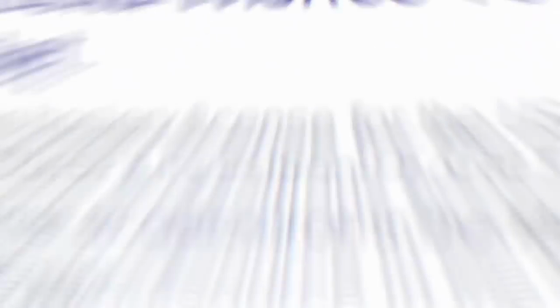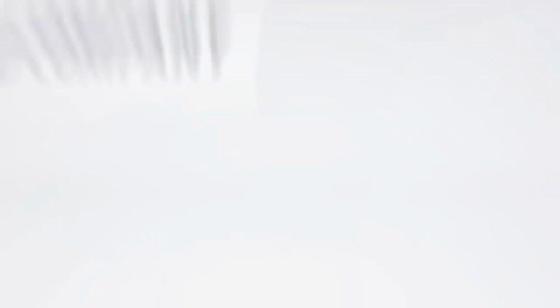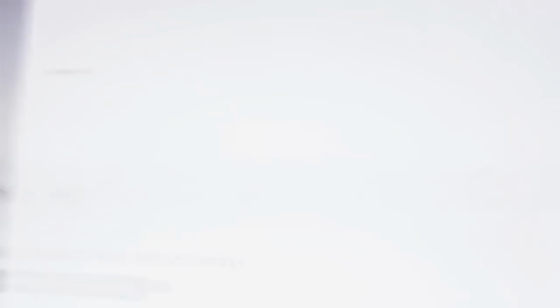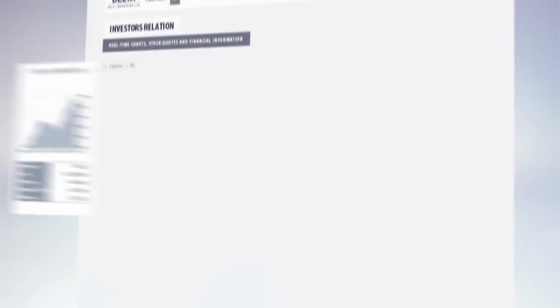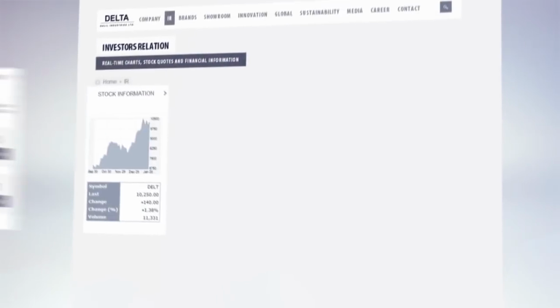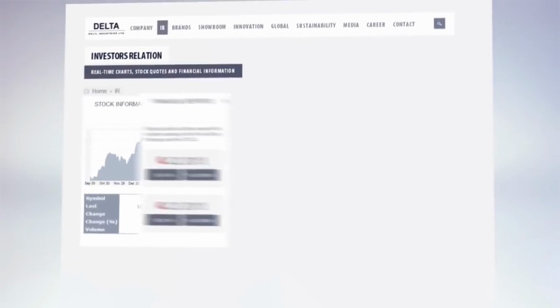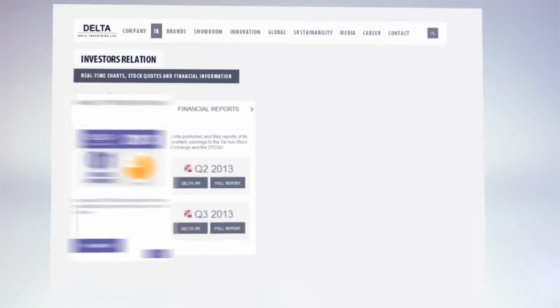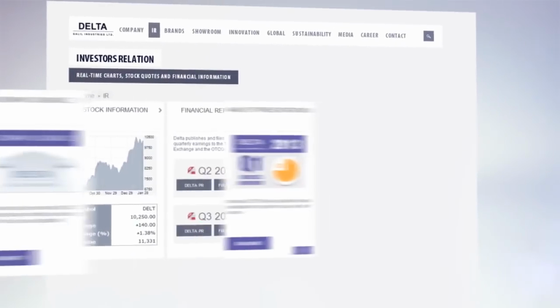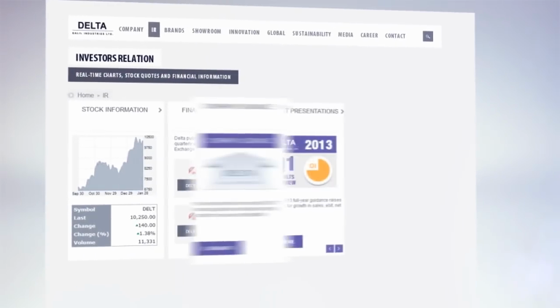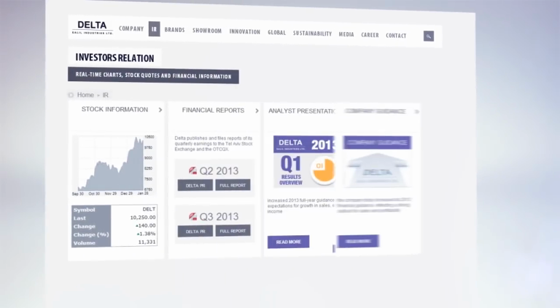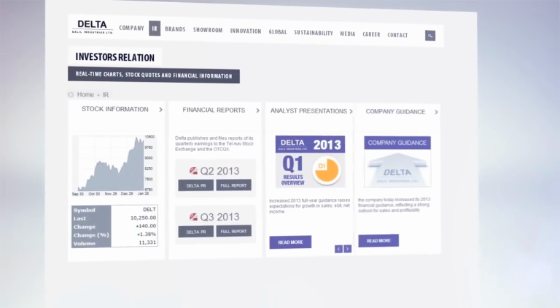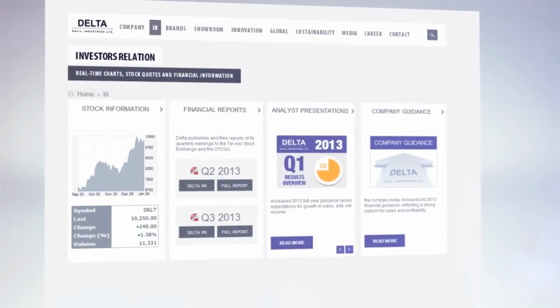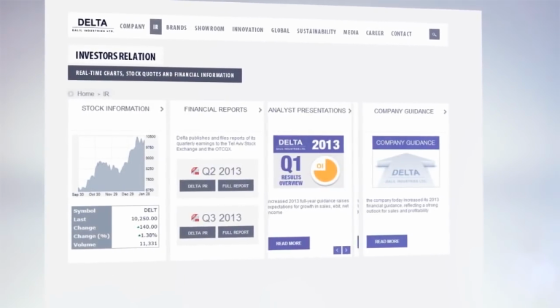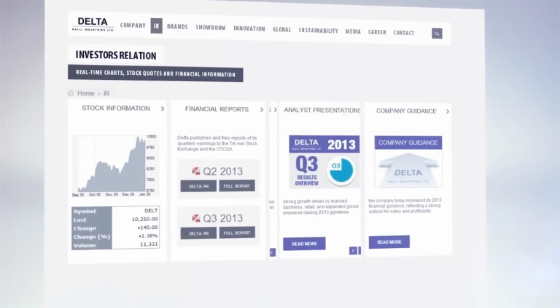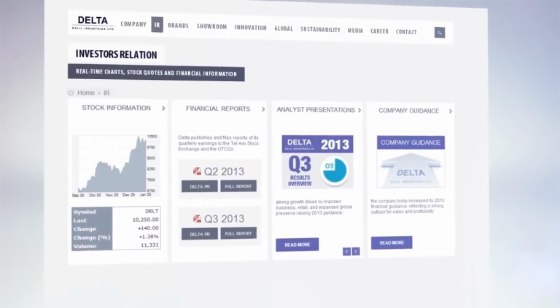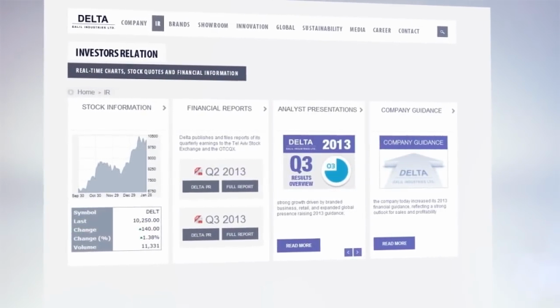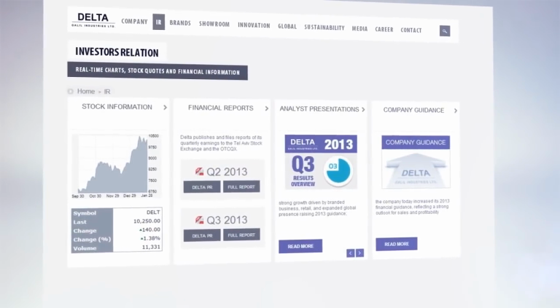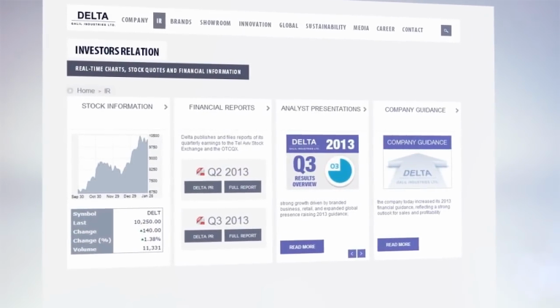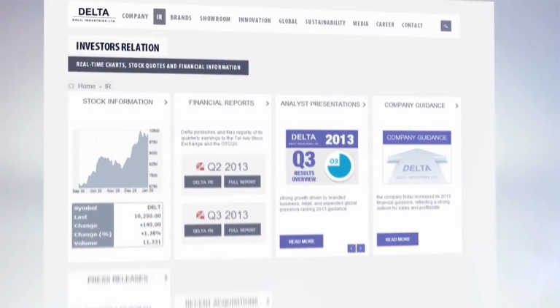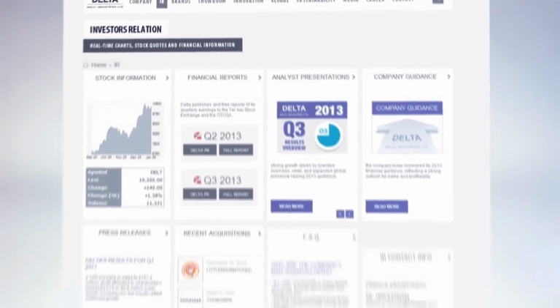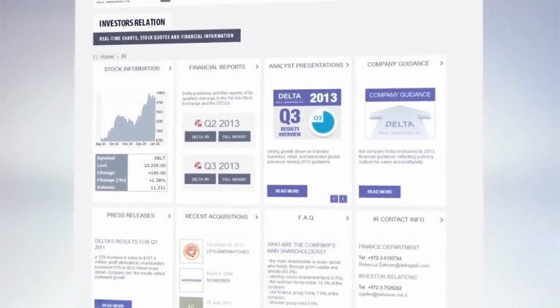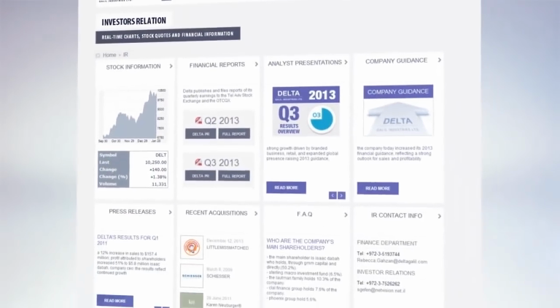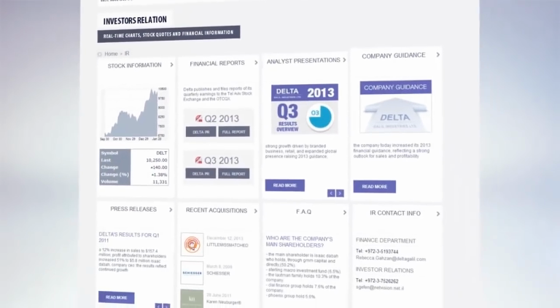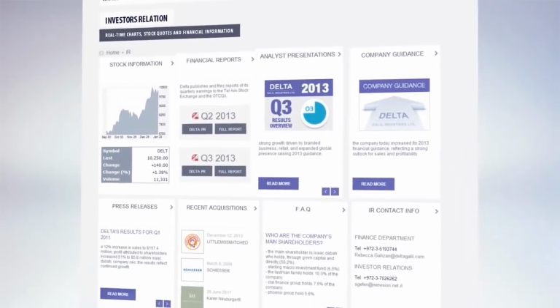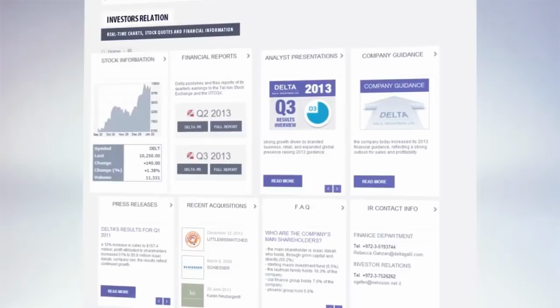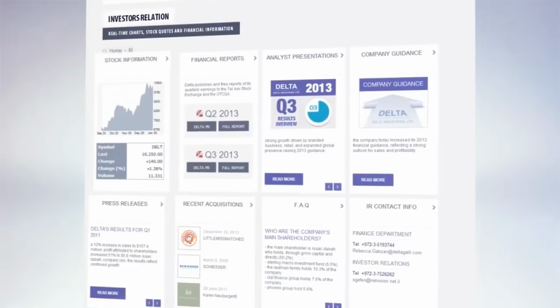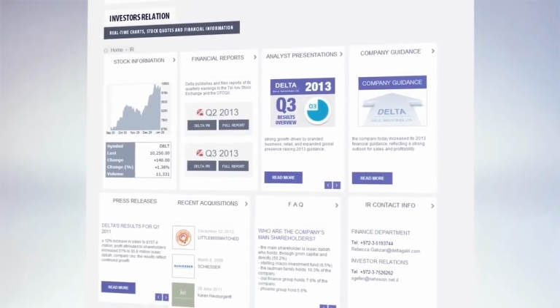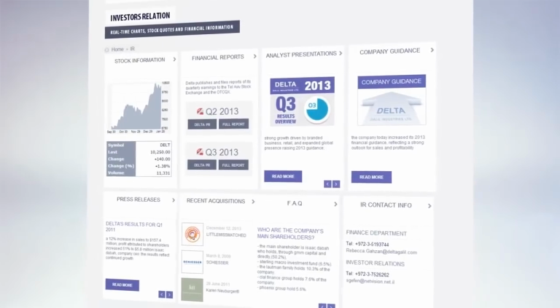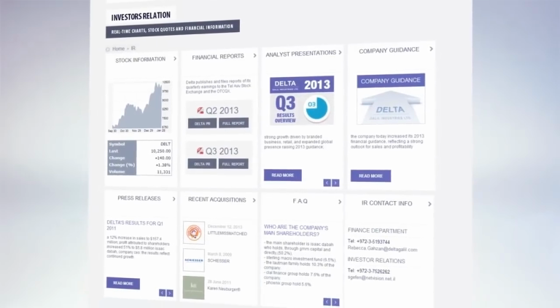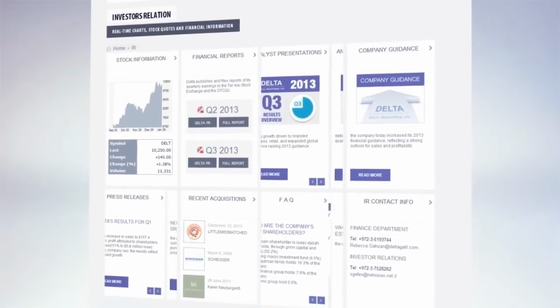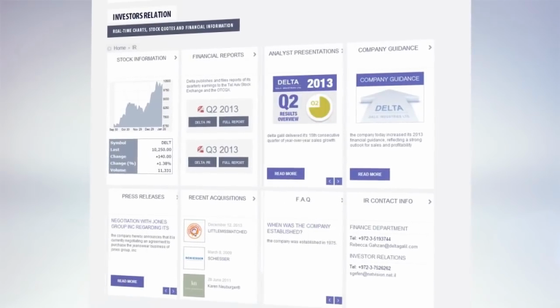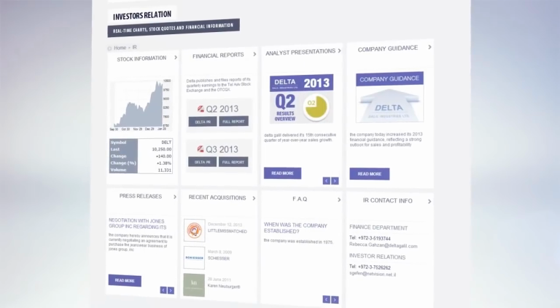As a publicly traded company, we have centralized all the investor relations information in a comprehensive IR area.